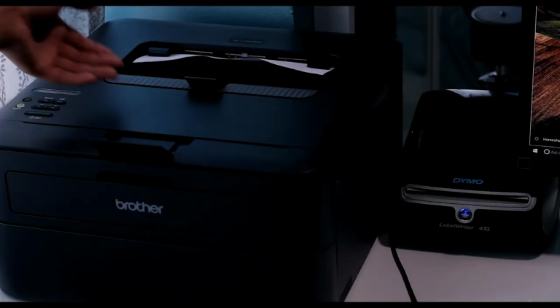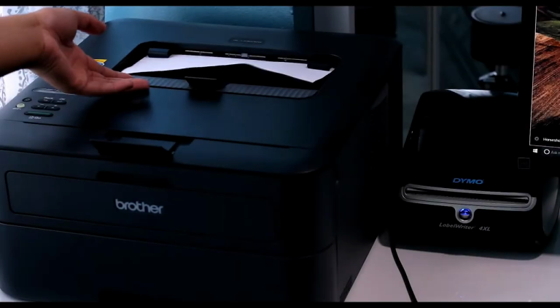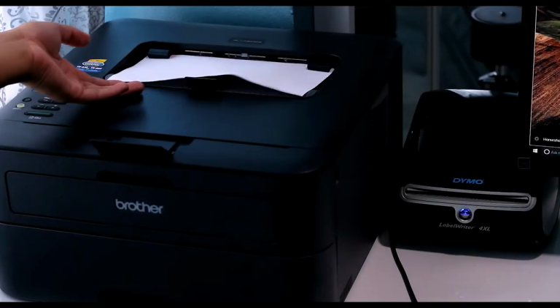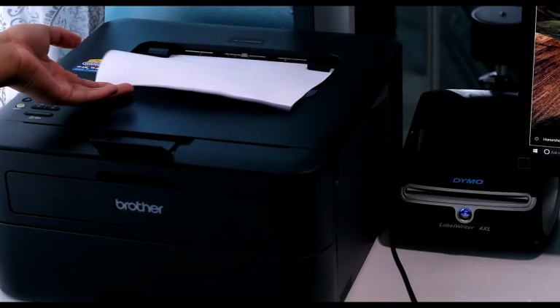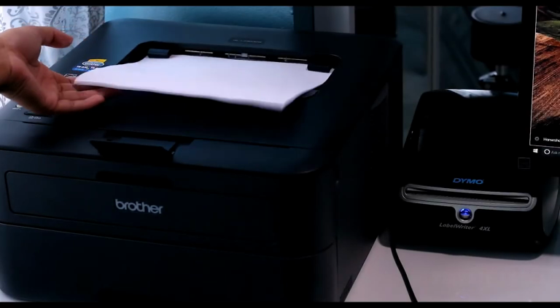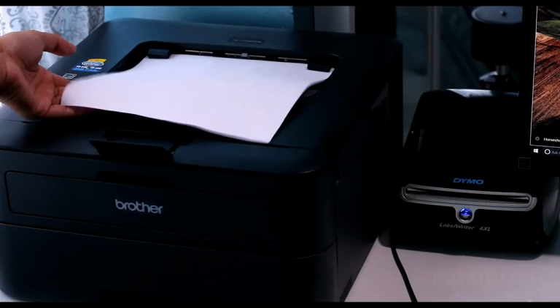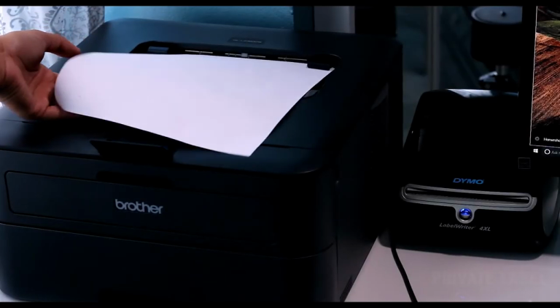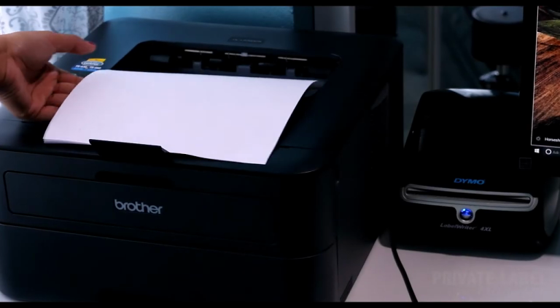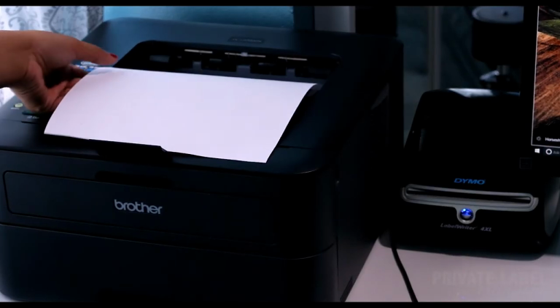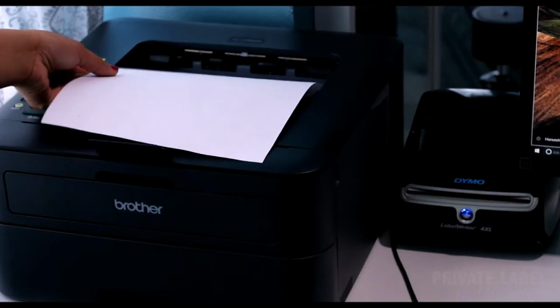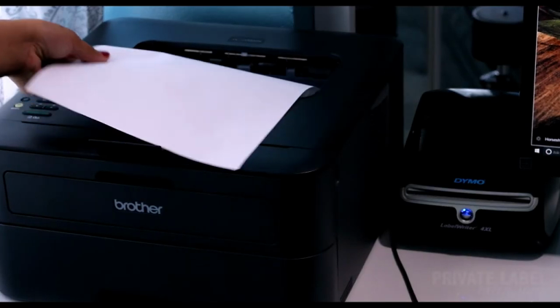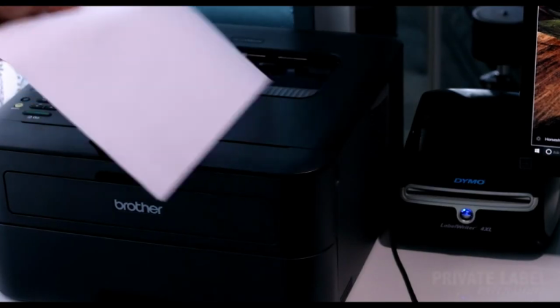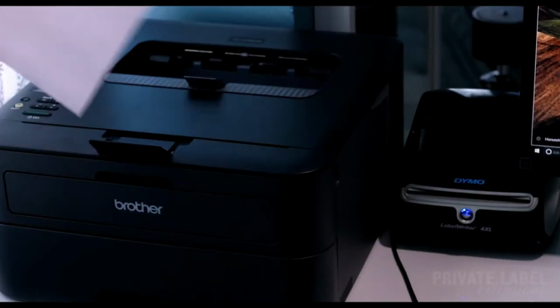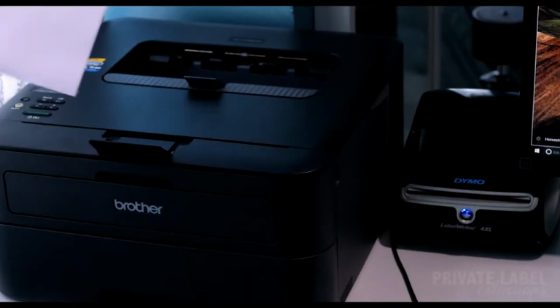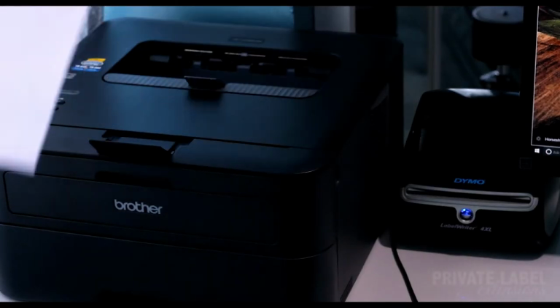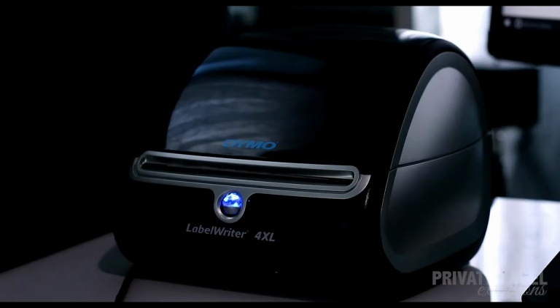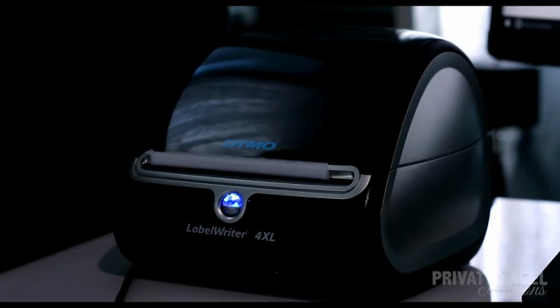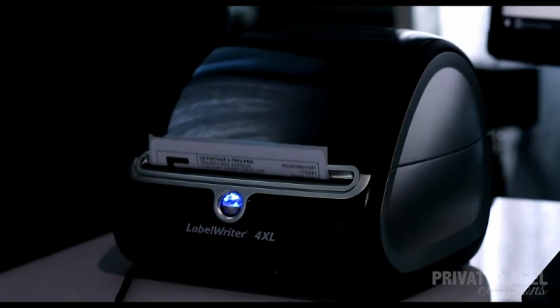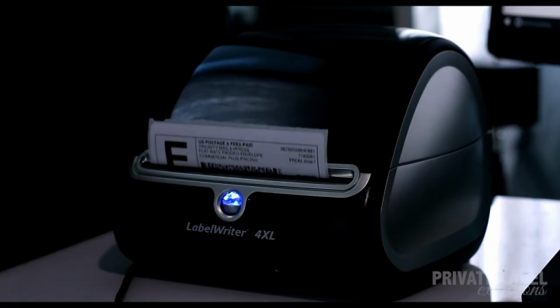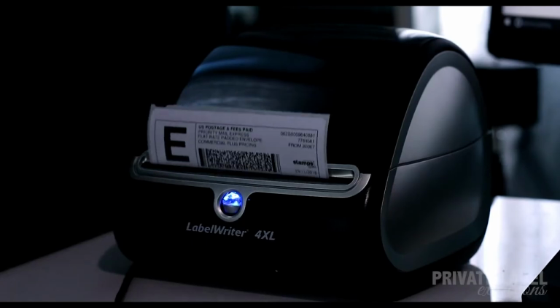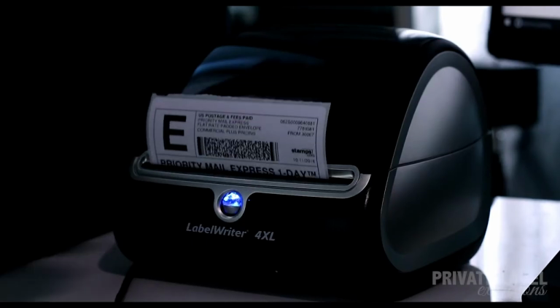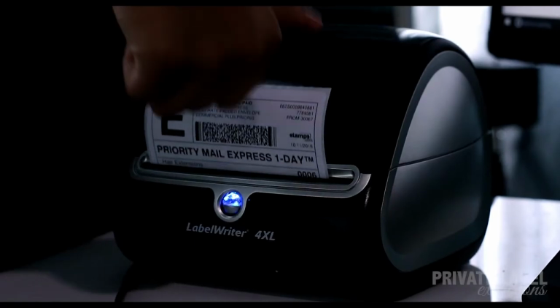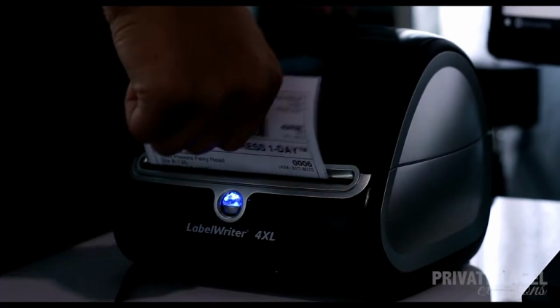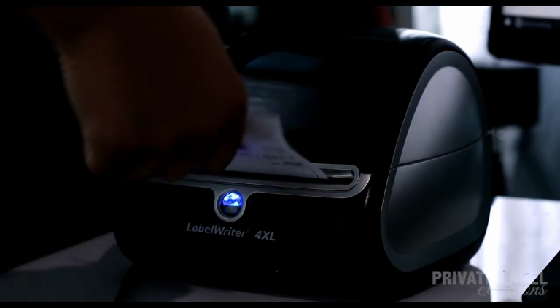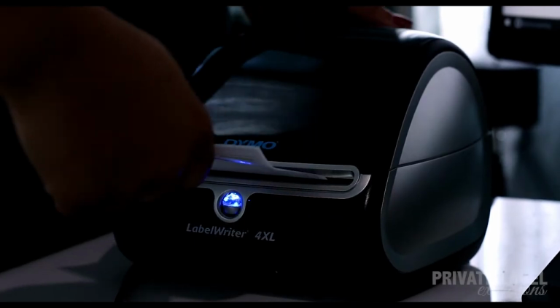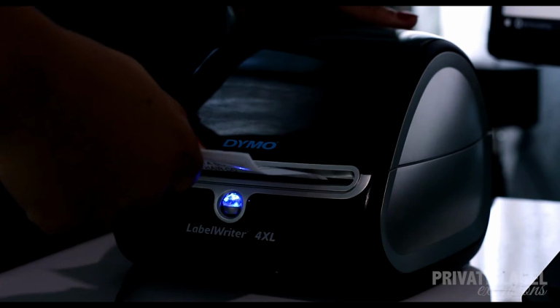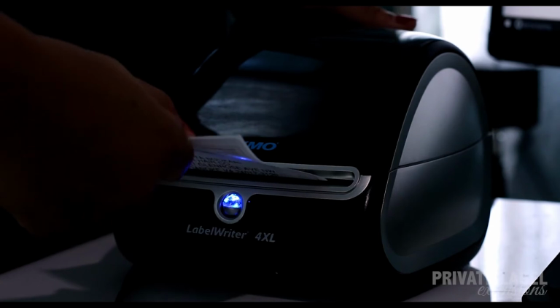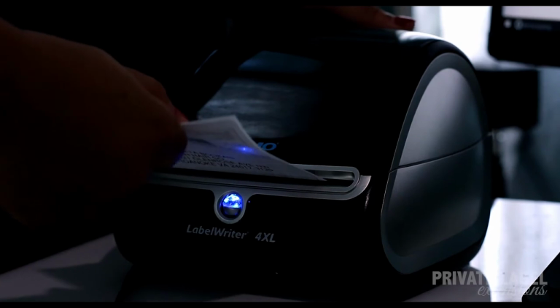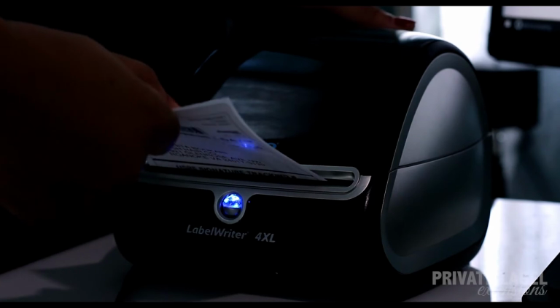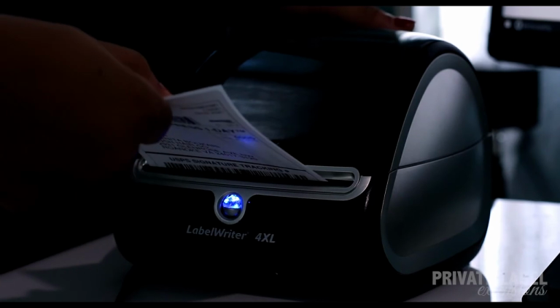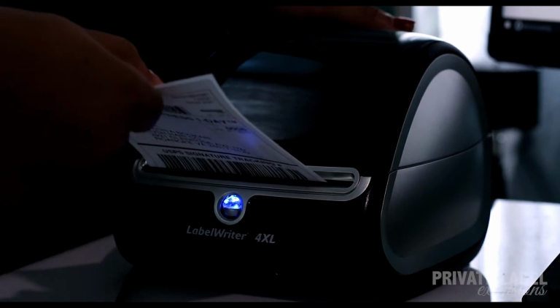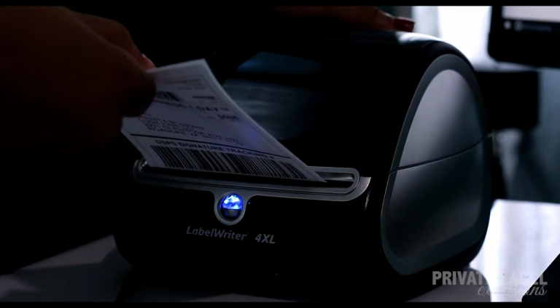First, I'm going to grab our customer's packing slip. Next, I match it with the customer's shipping label.